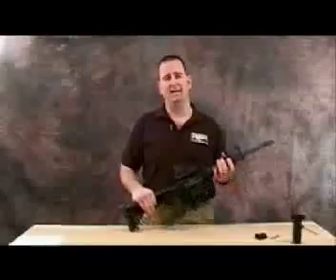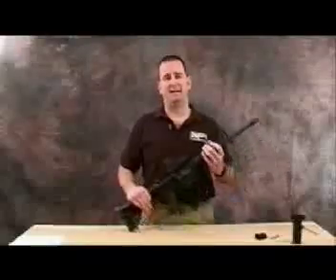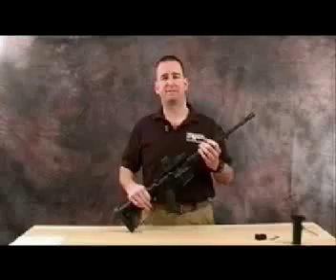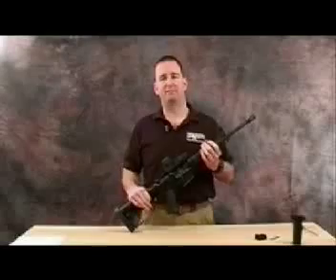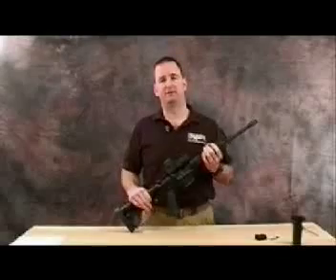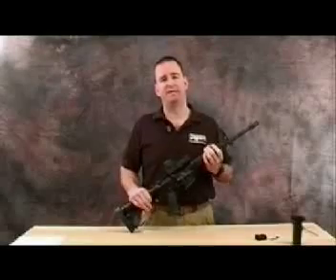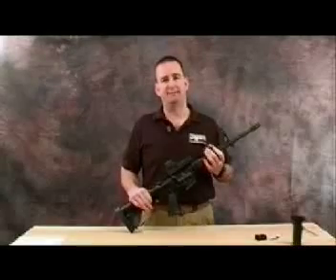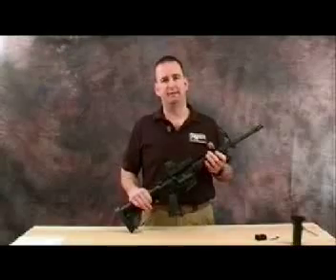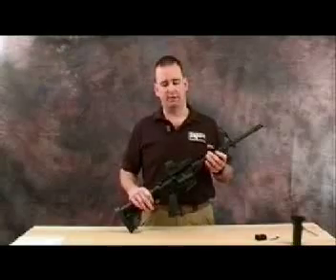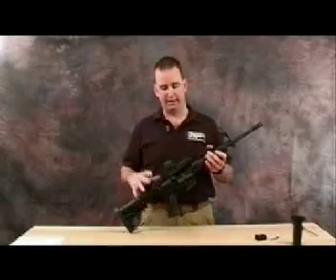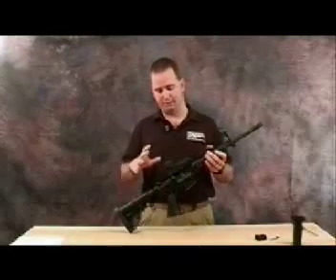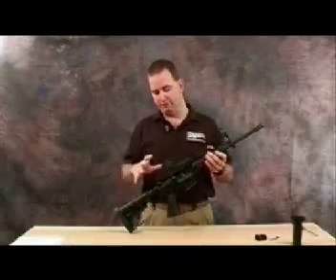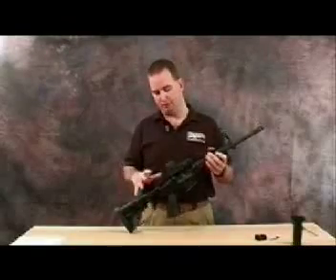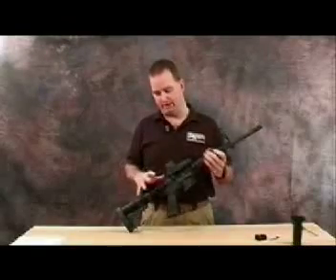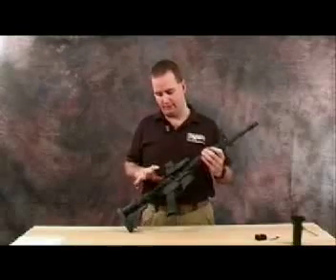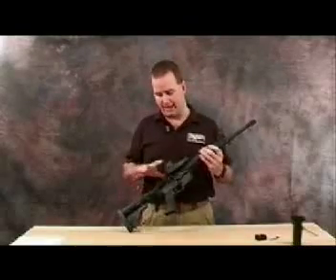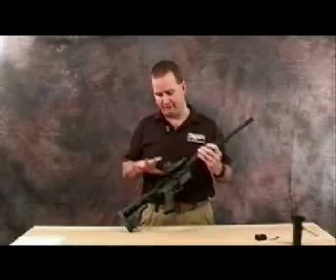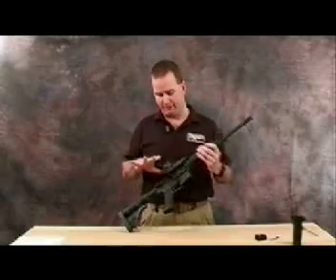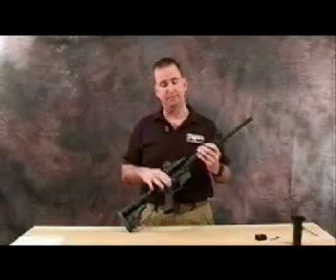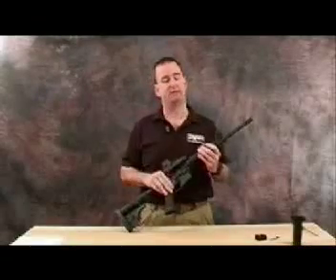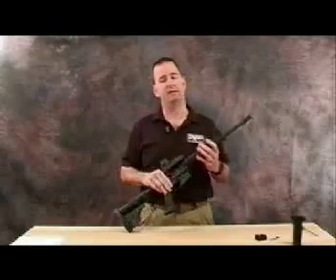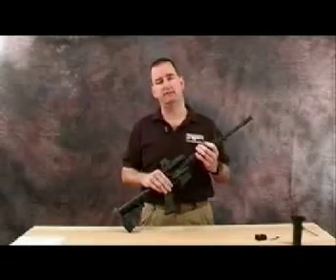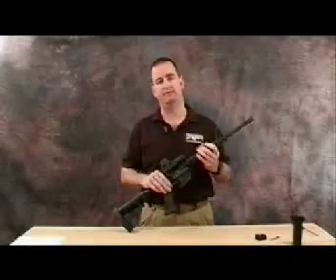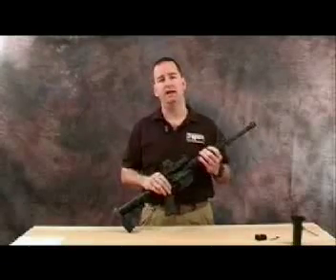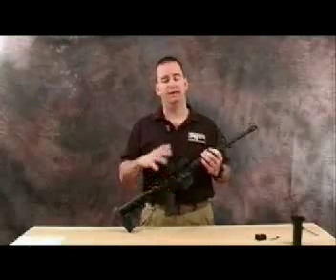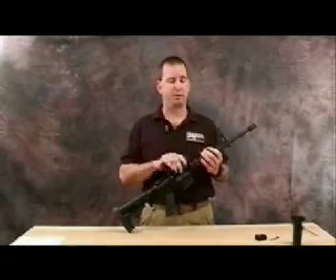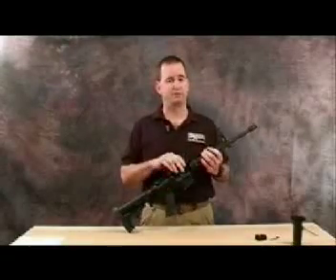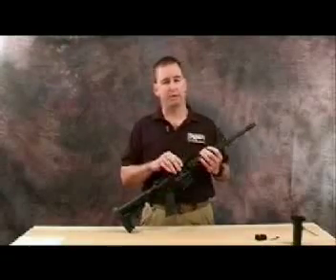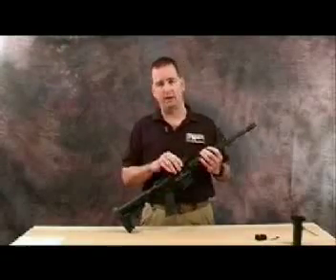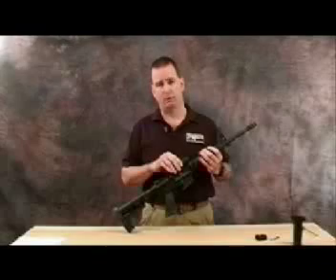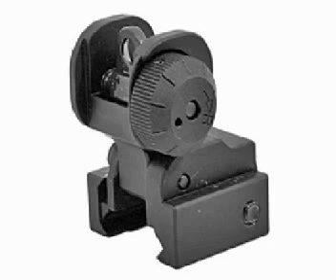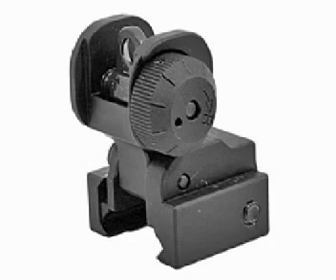This is Kevin Miller from TAPCO and I wanted to cover two upgrades to the AR-15 M16 system that you can purchase through Brigade Quartermasters.